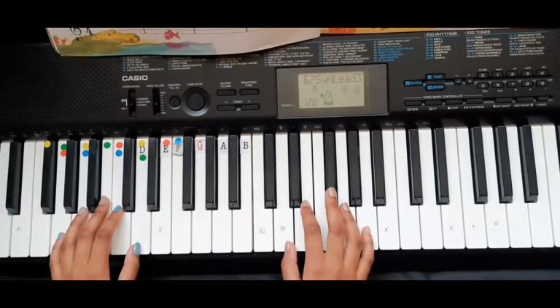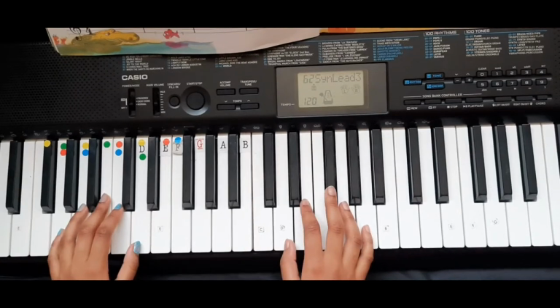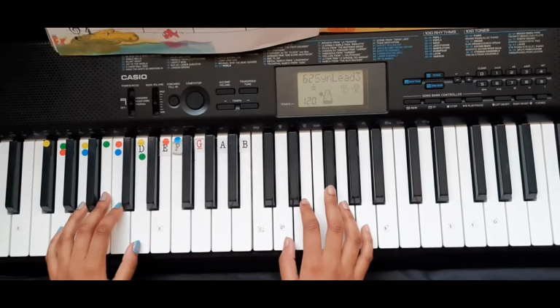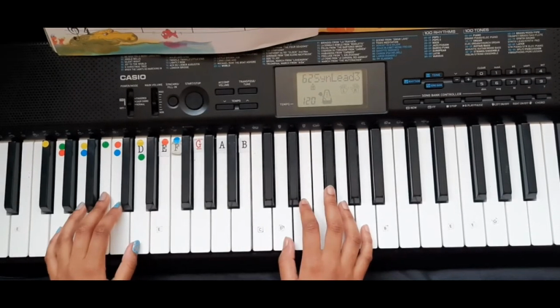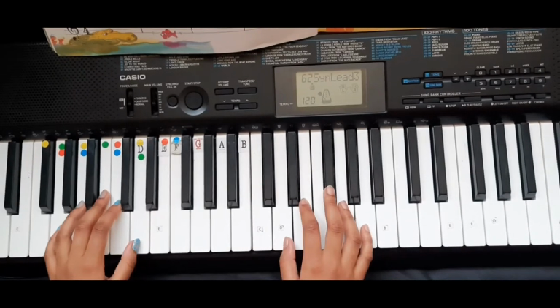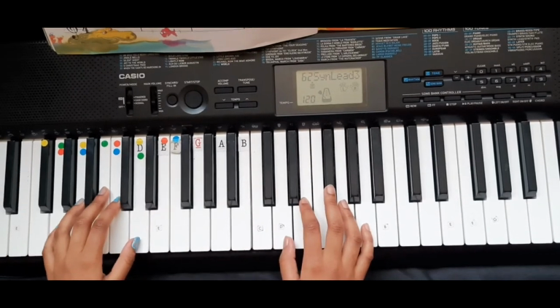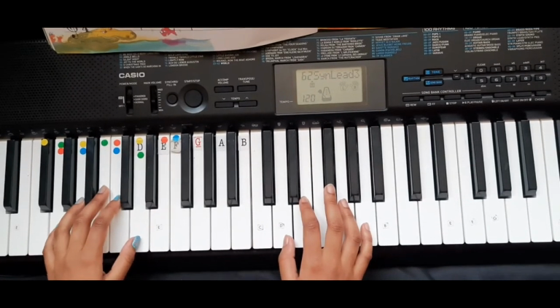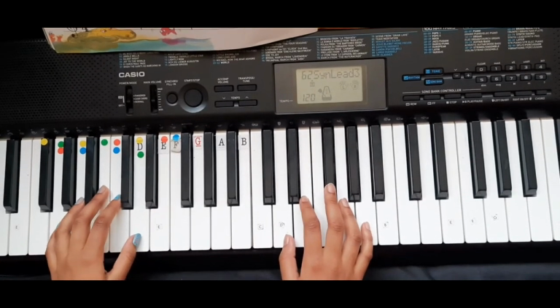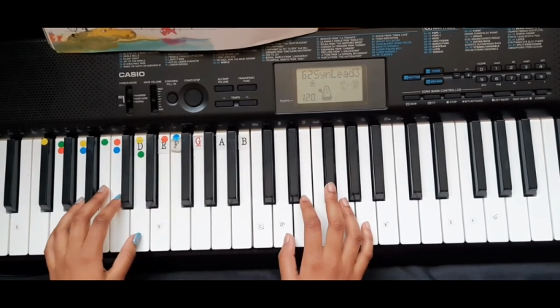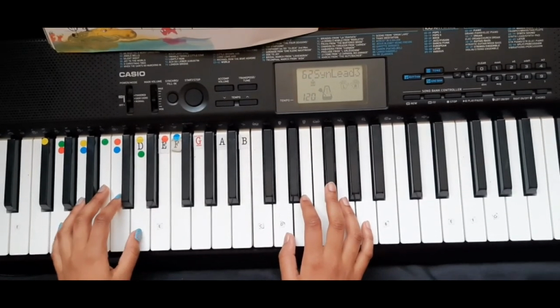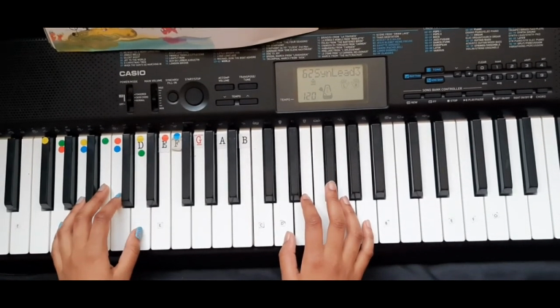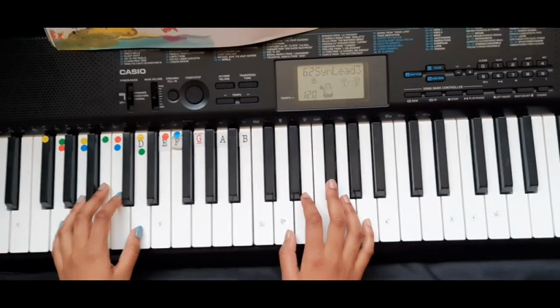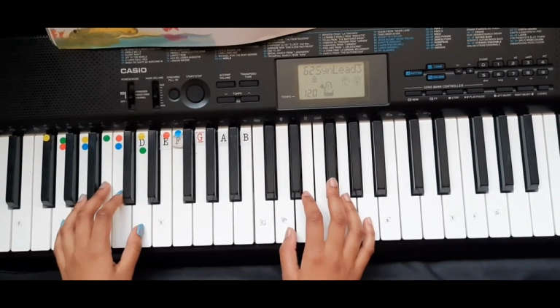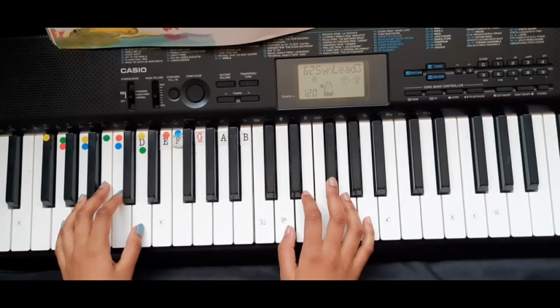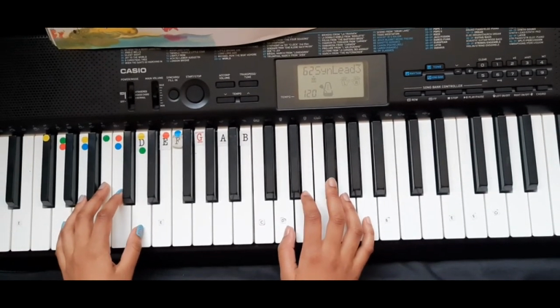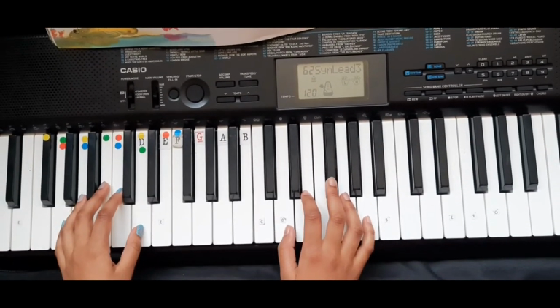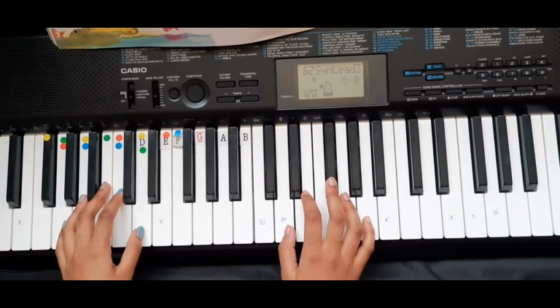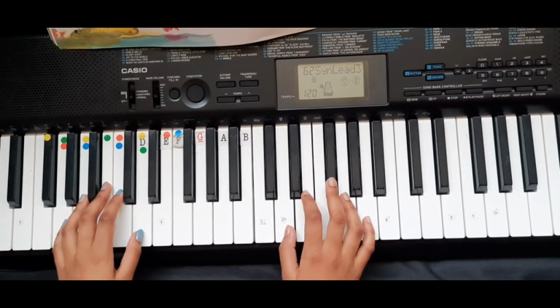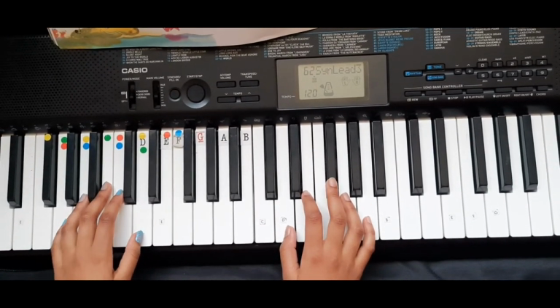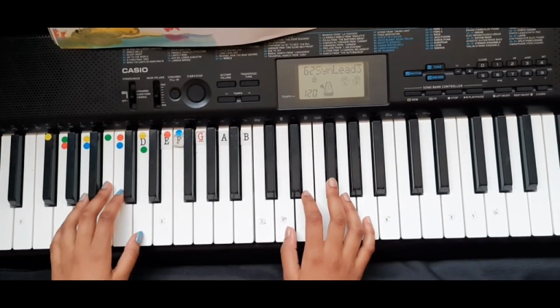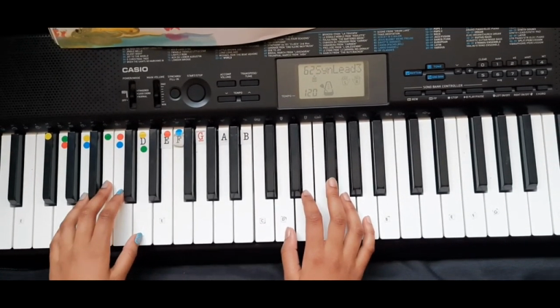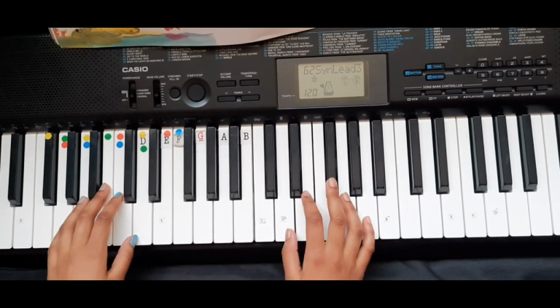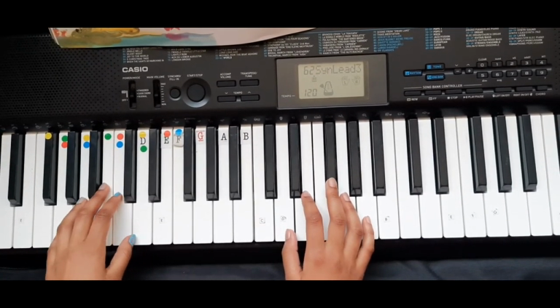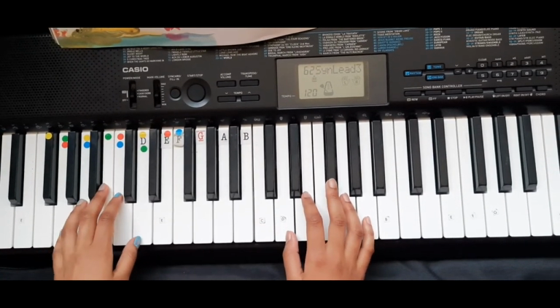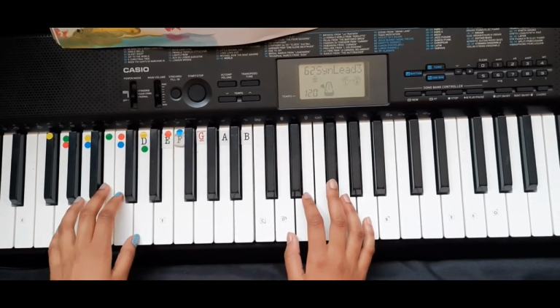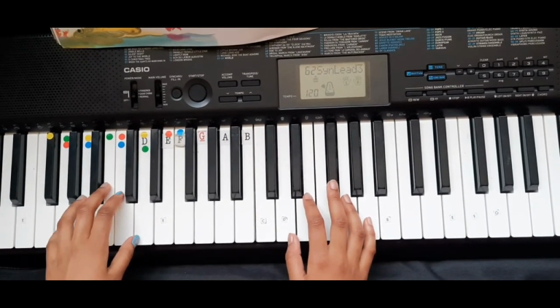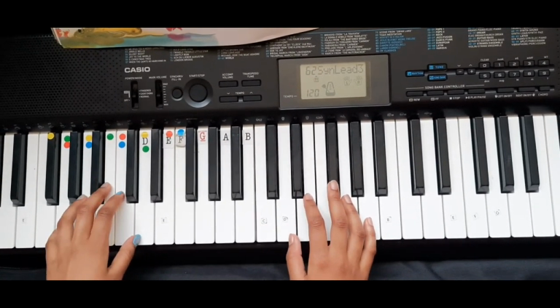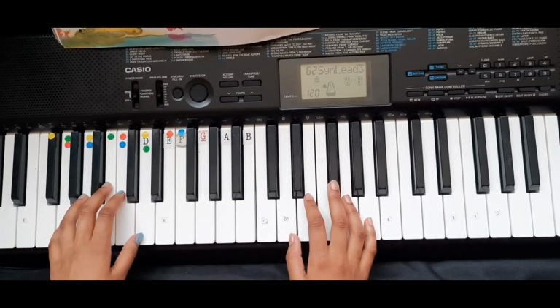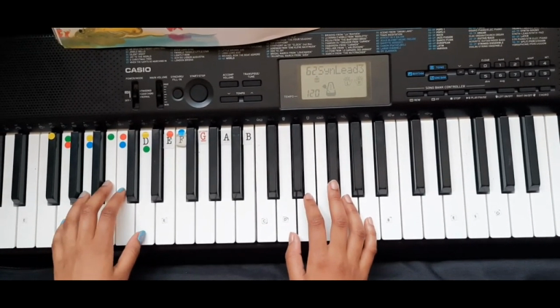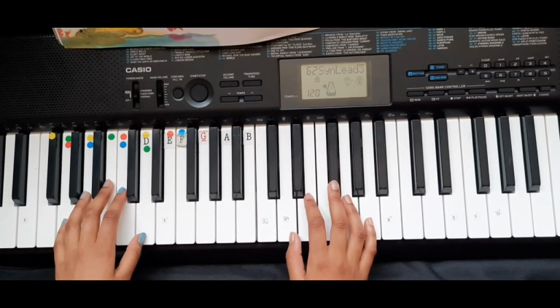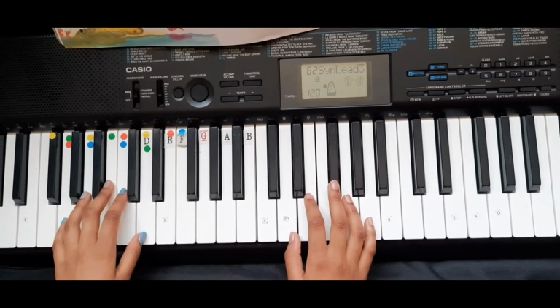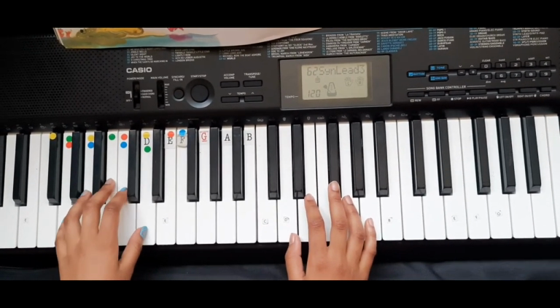Now I will play Pop Goes the Weasel with one fingered chords slowly.